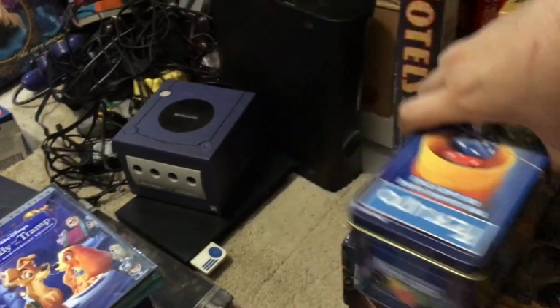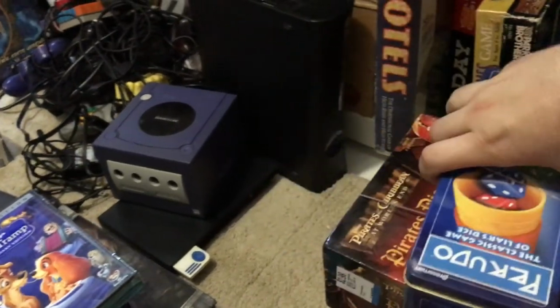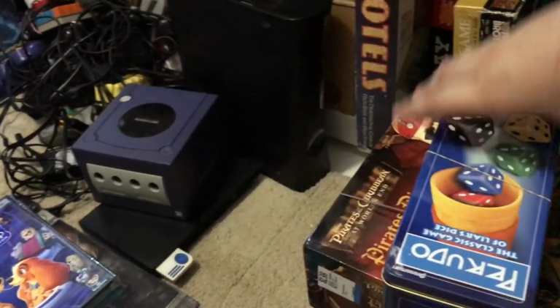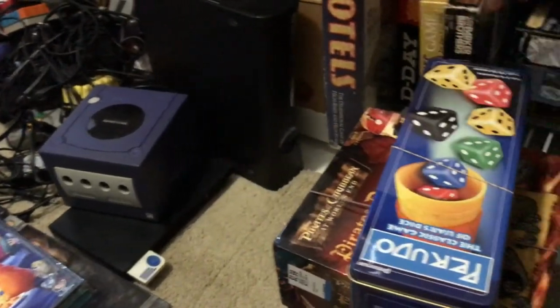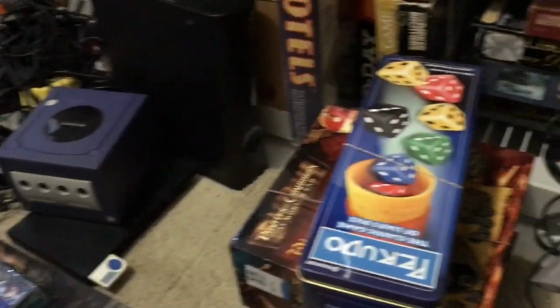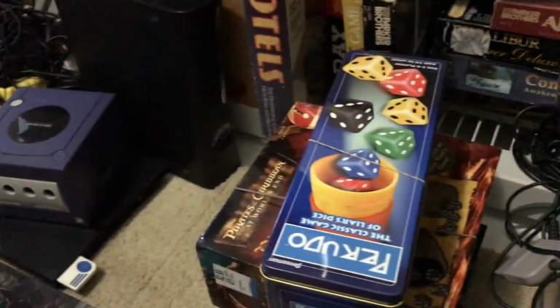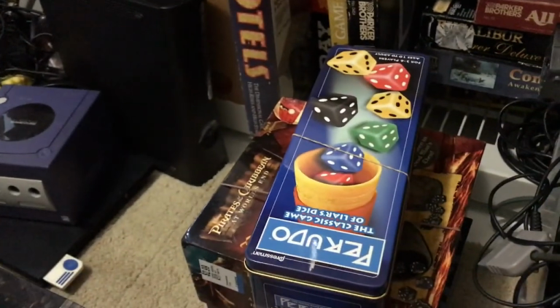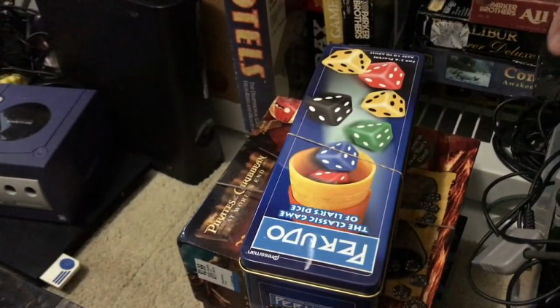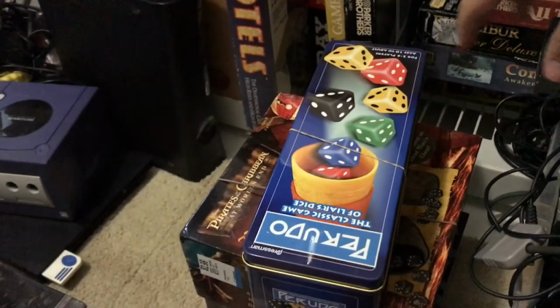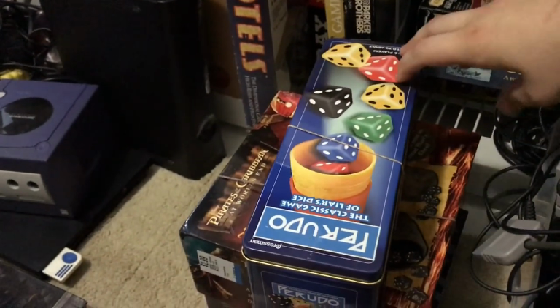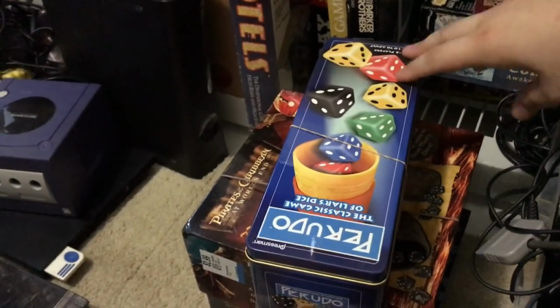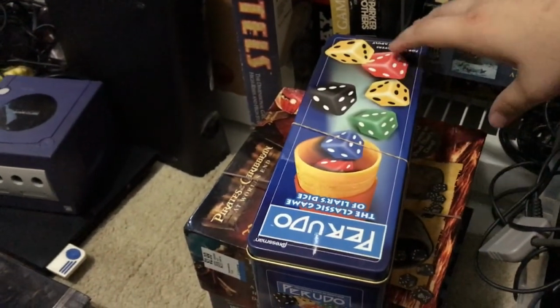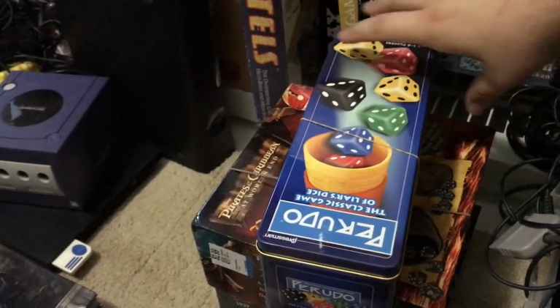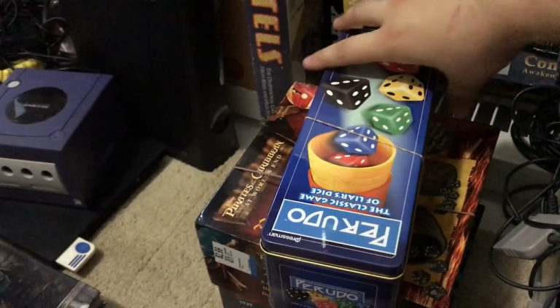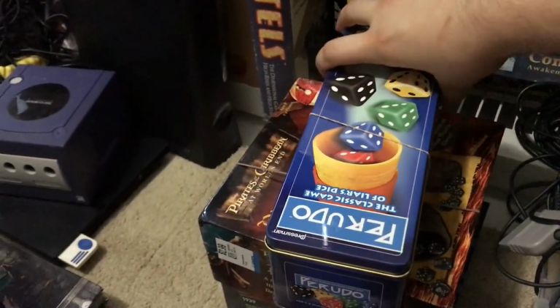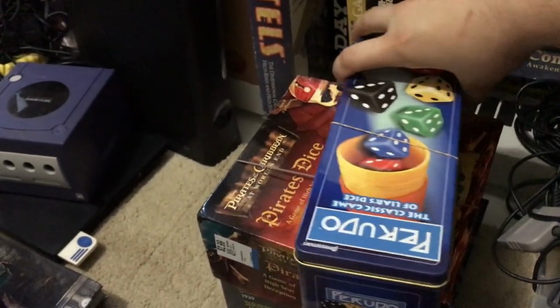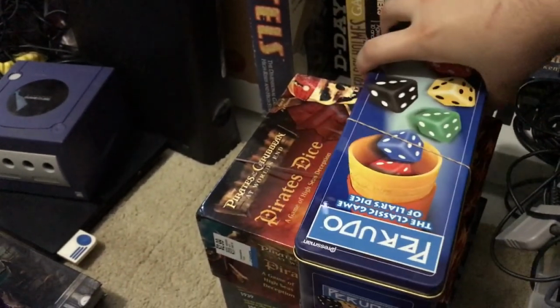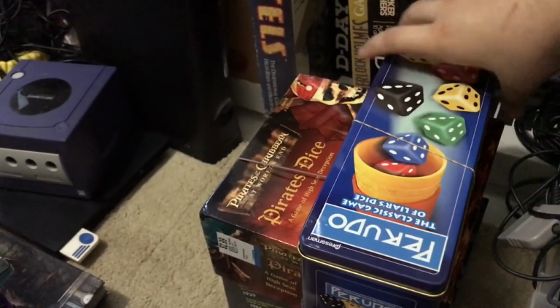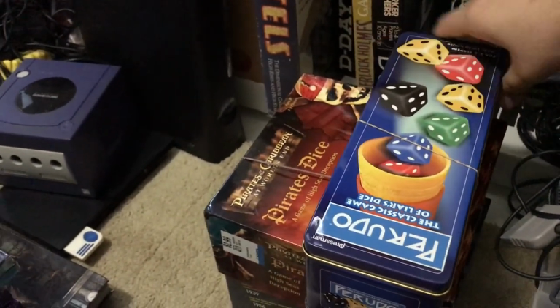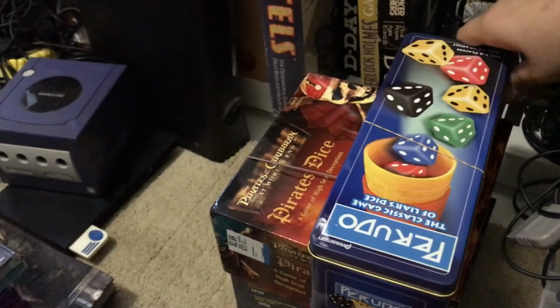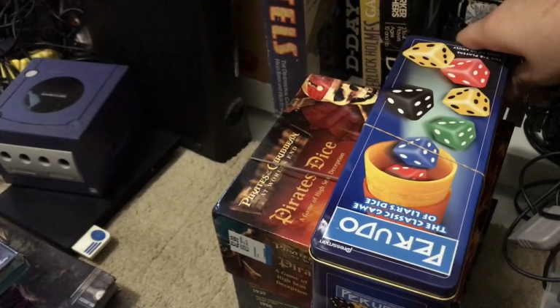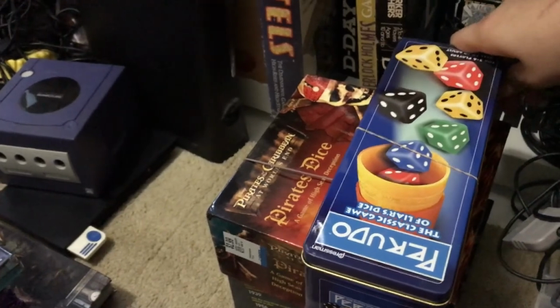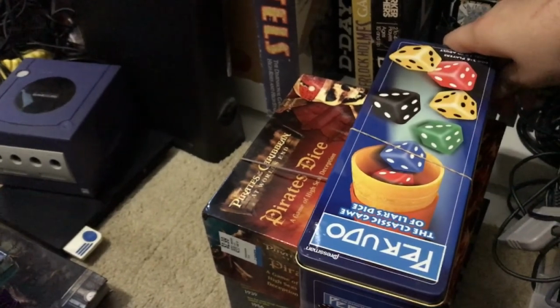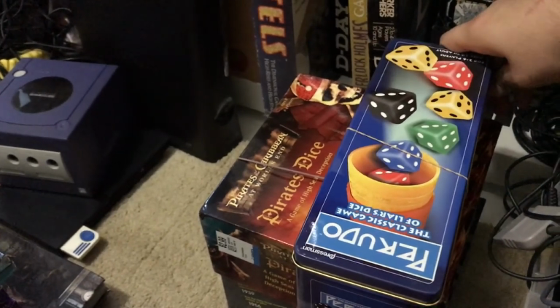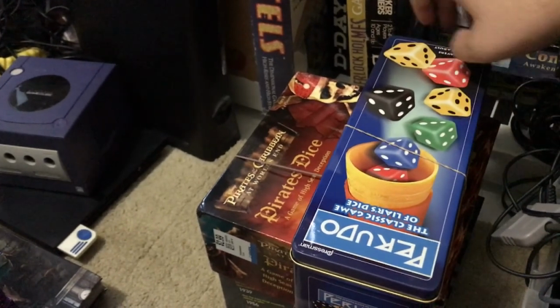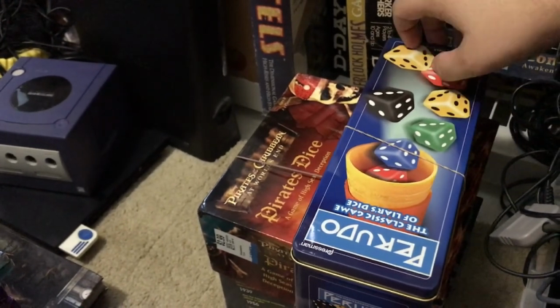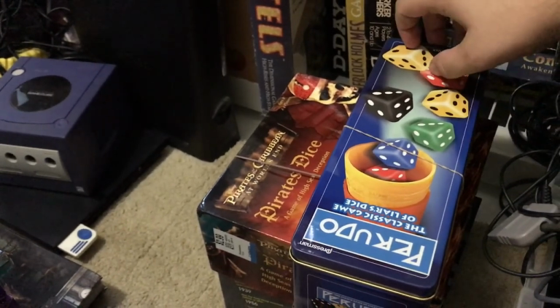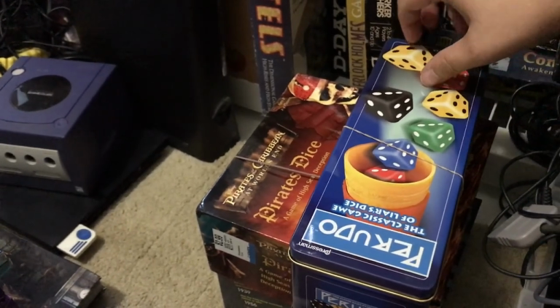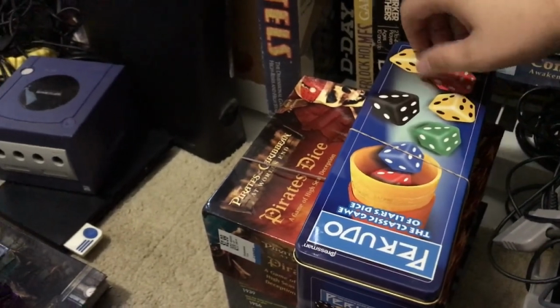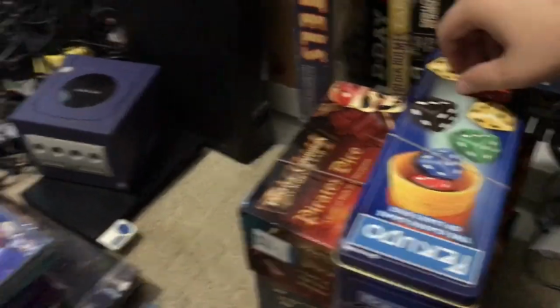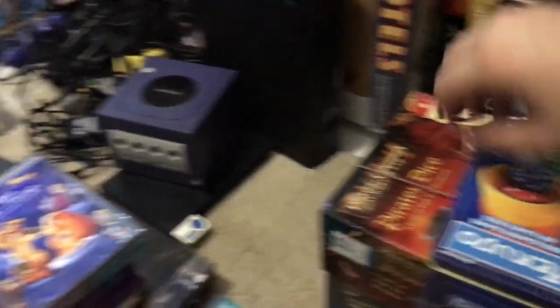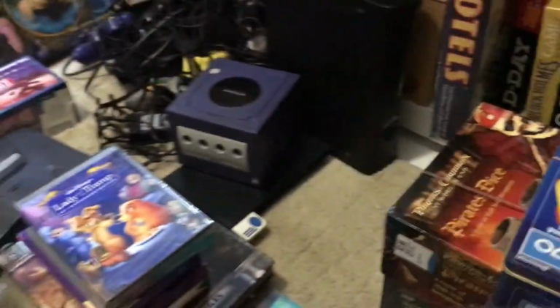Got a copy of Perudo — I've never had this version before. It's complete and that'll go for about $35.